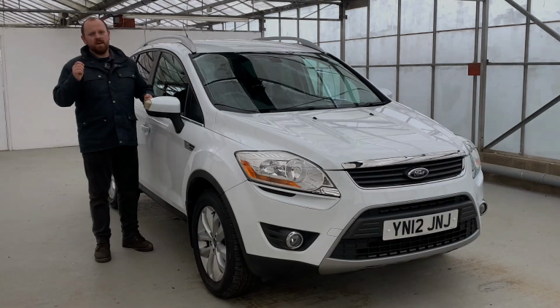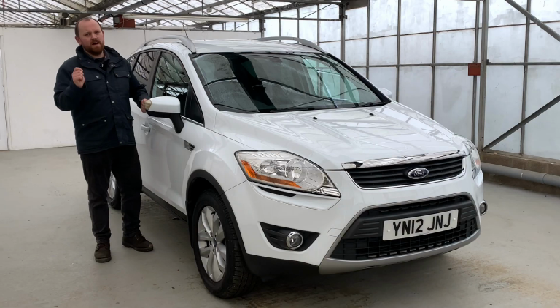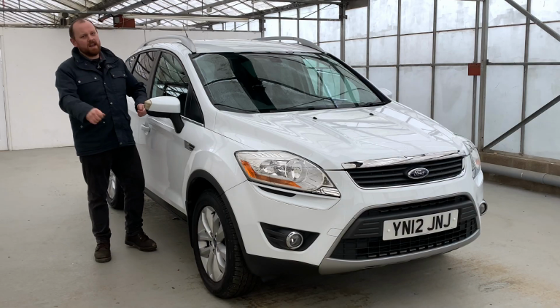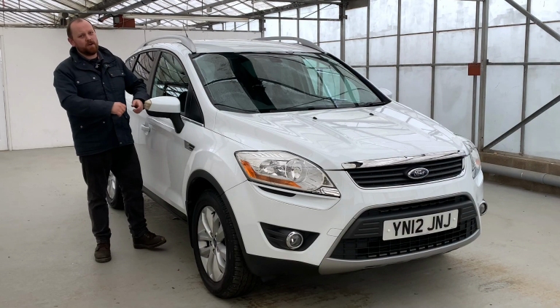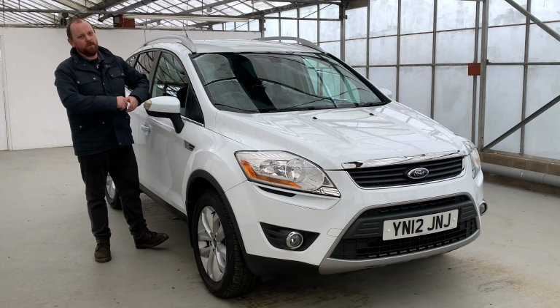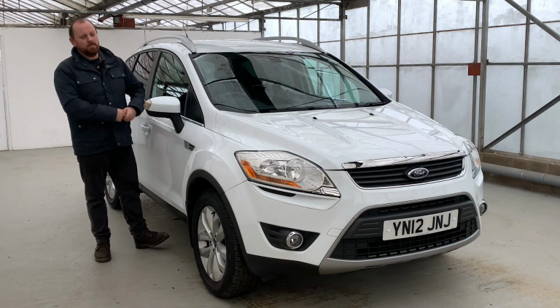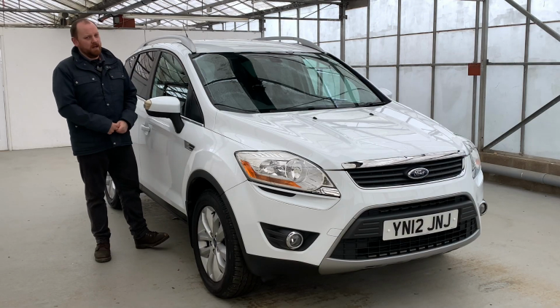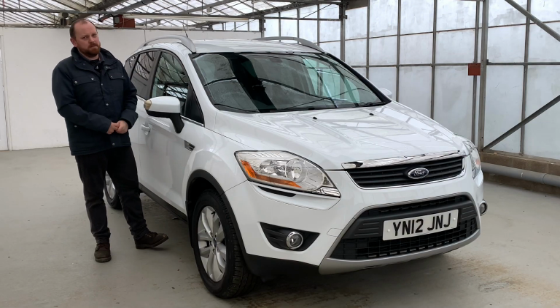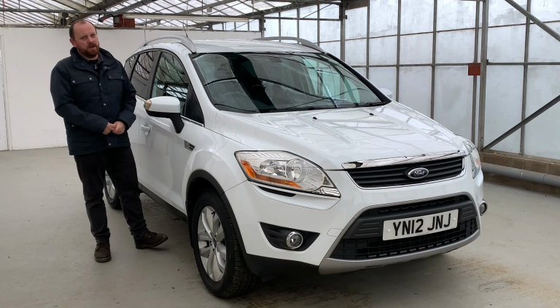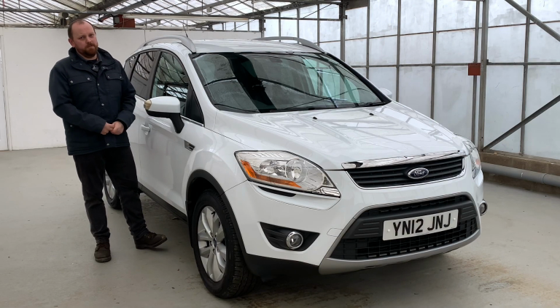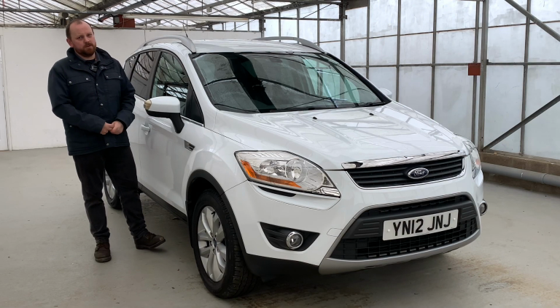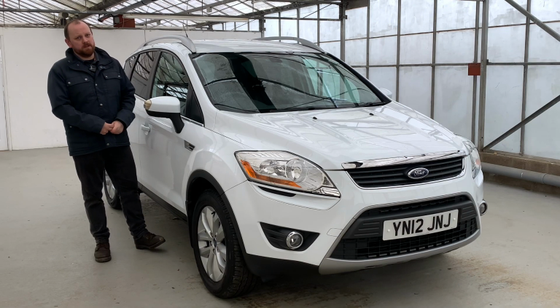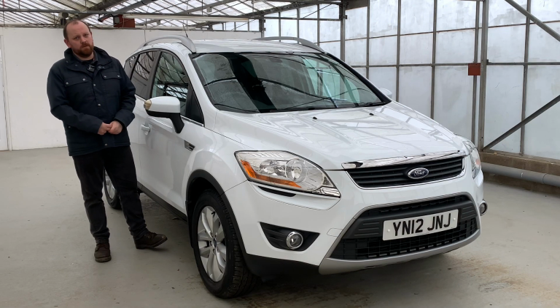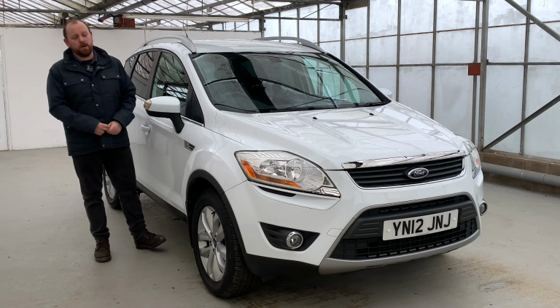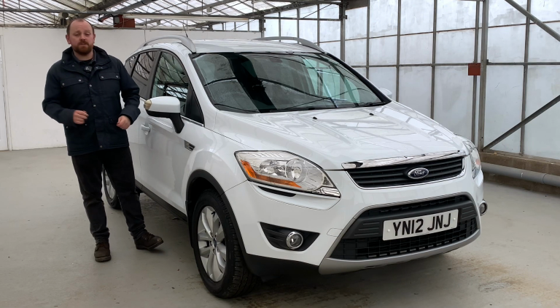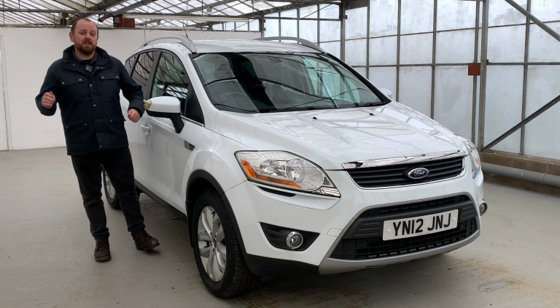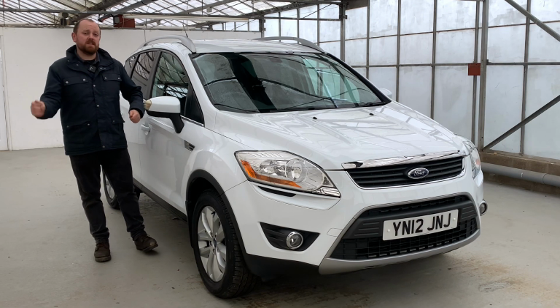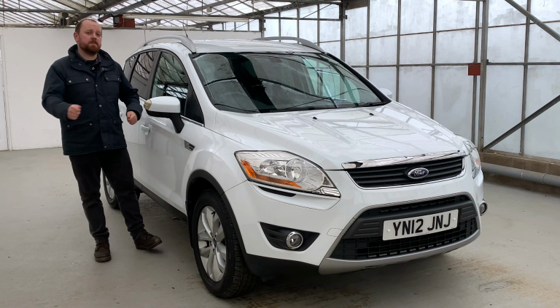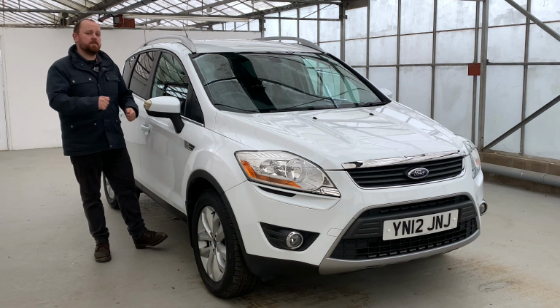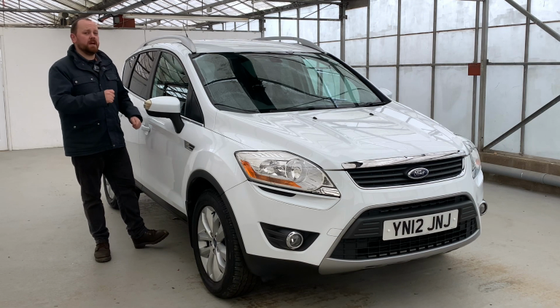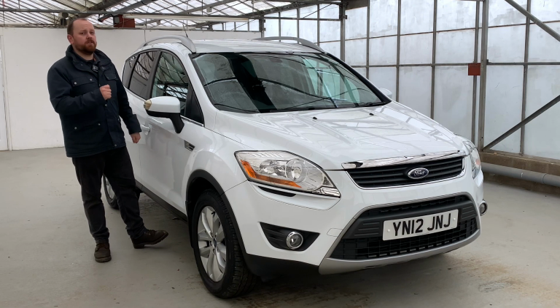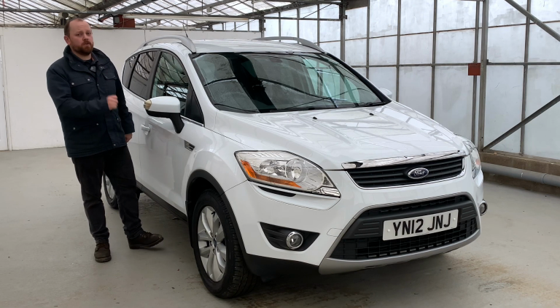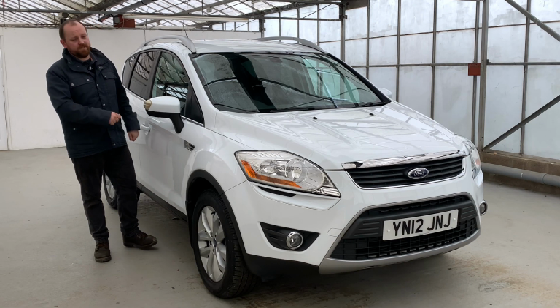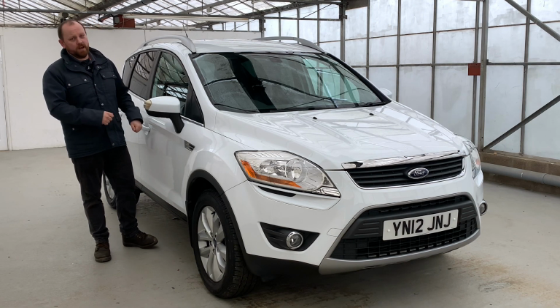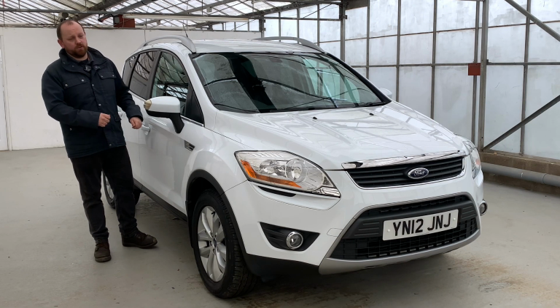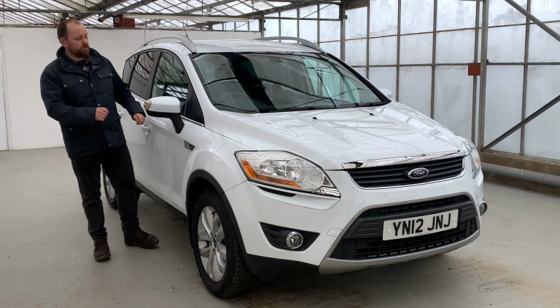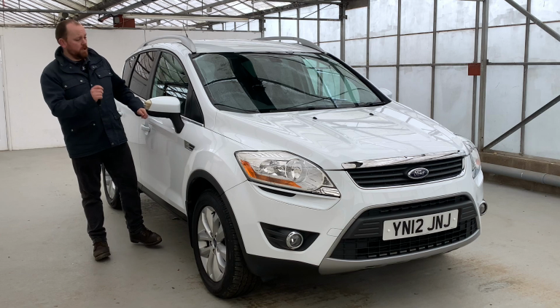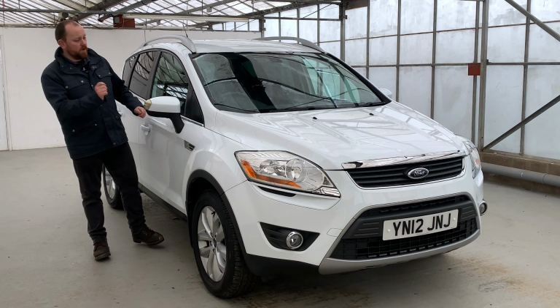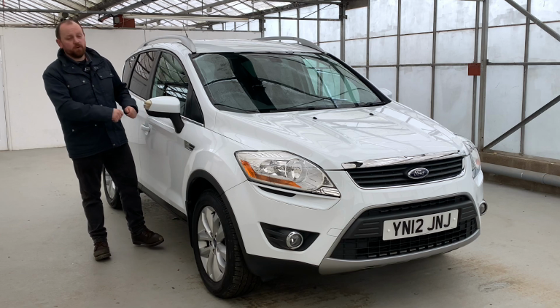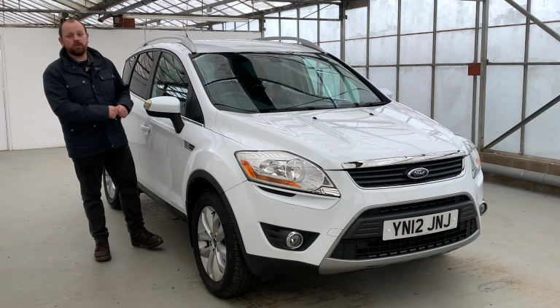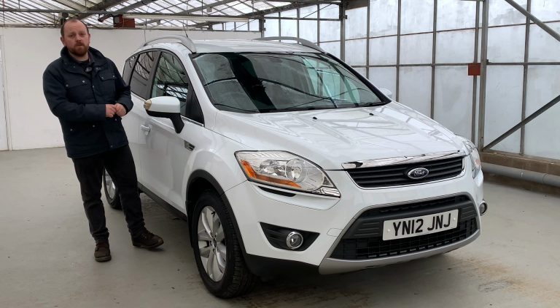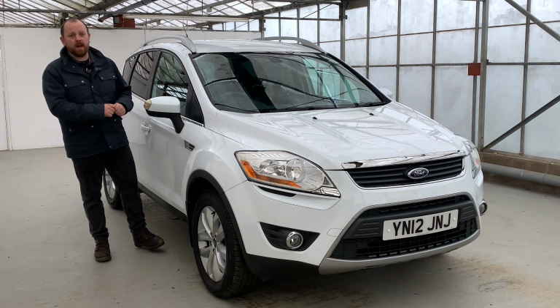Hello, my name is Mike from the Automotive Approach. Today we're going to be taking you through a quick video tour of our Ford Cougar.